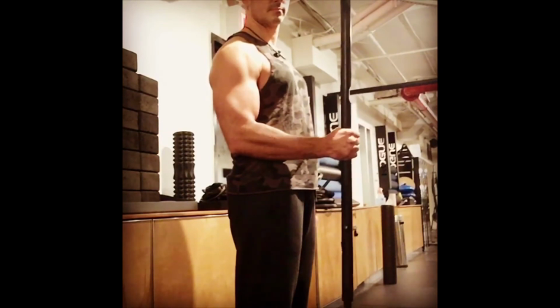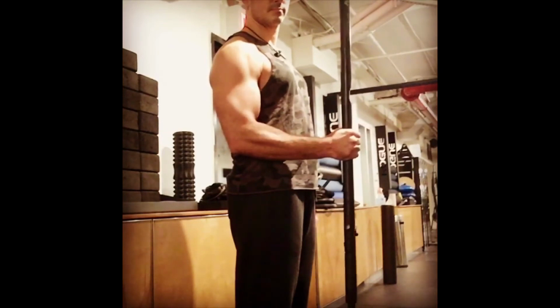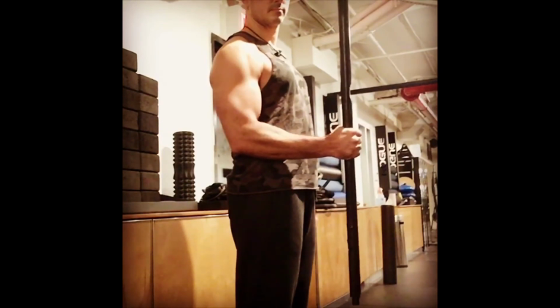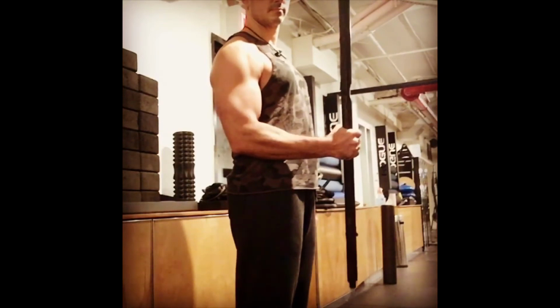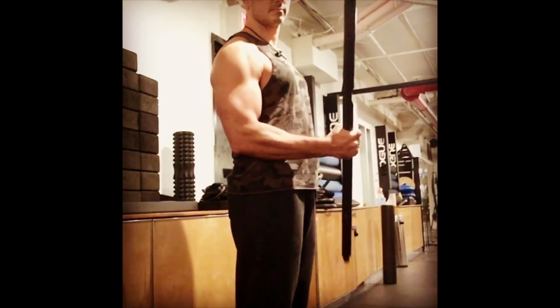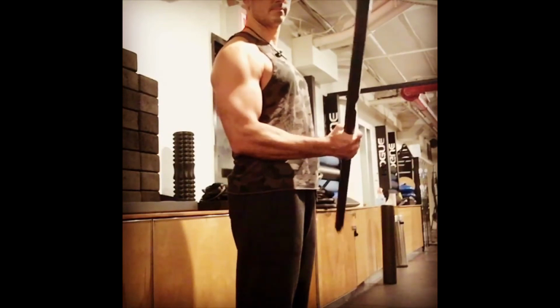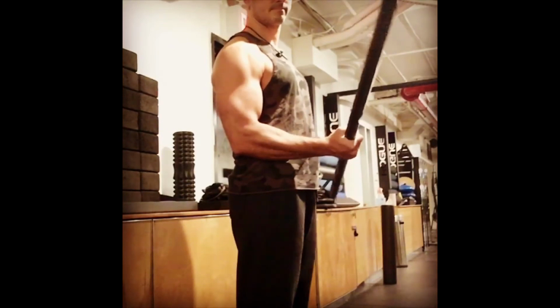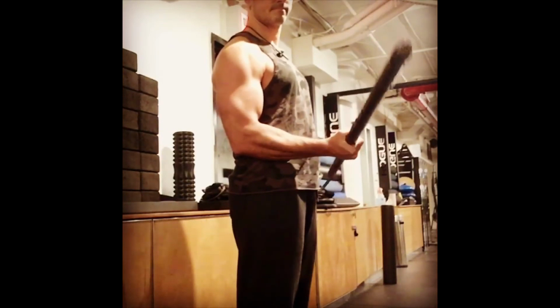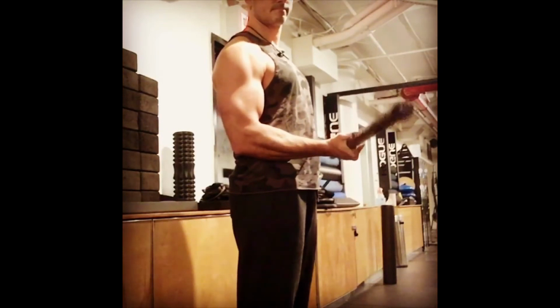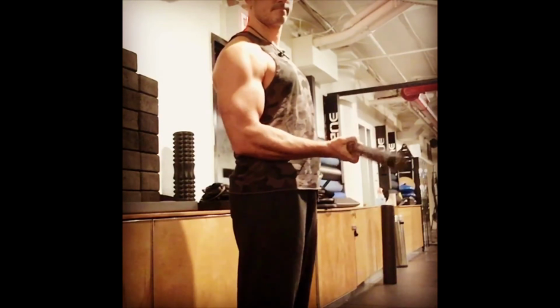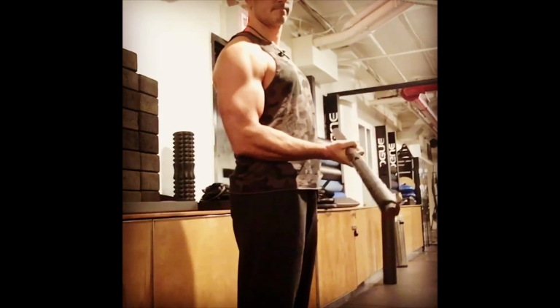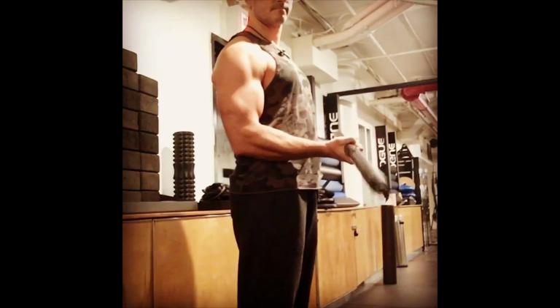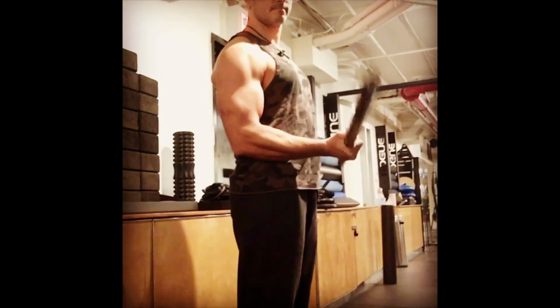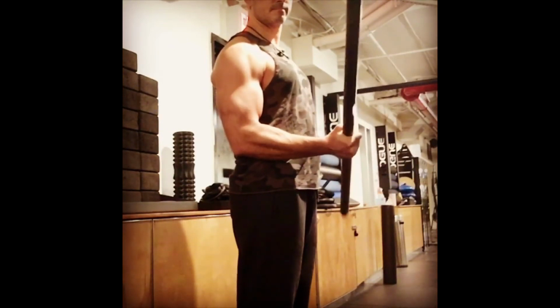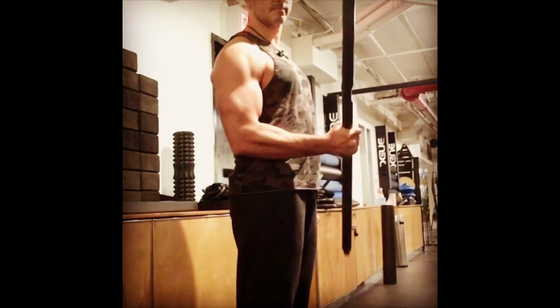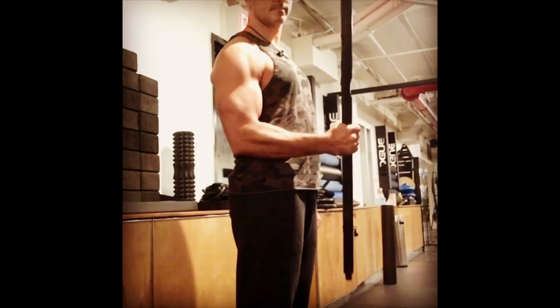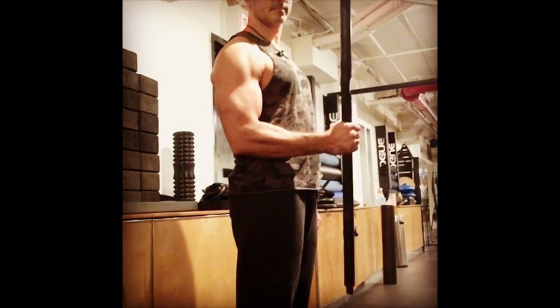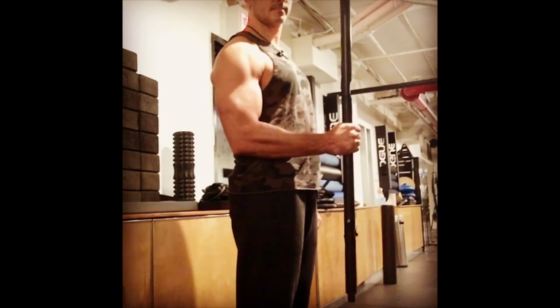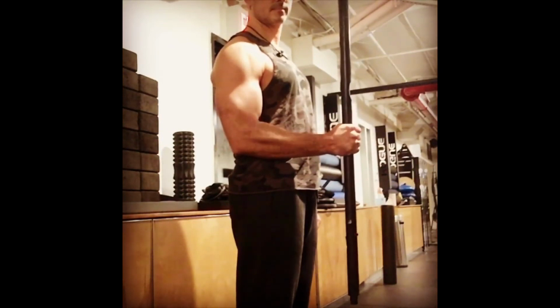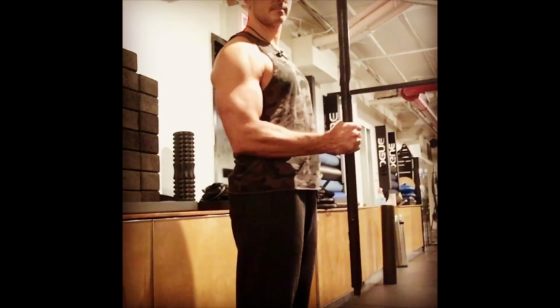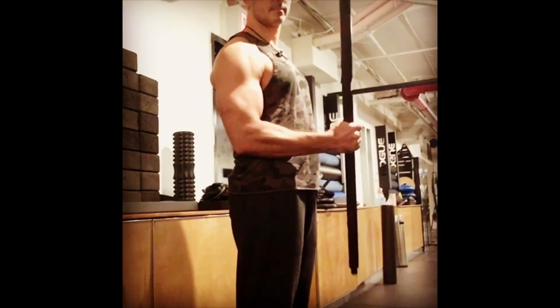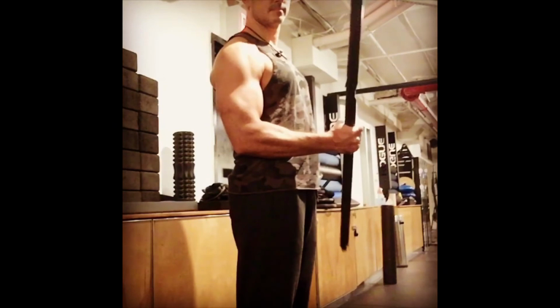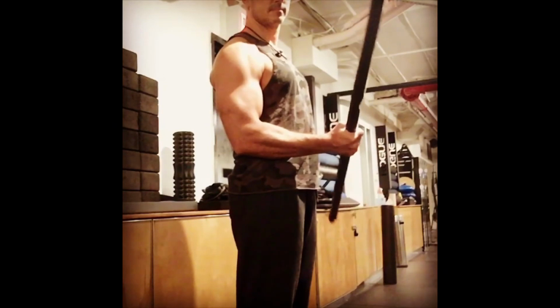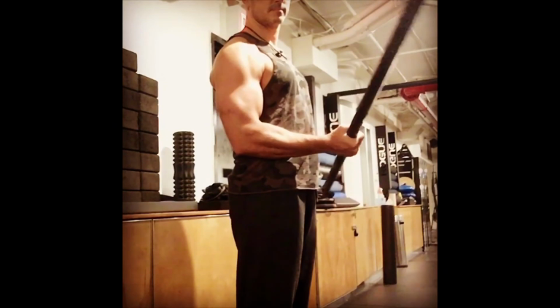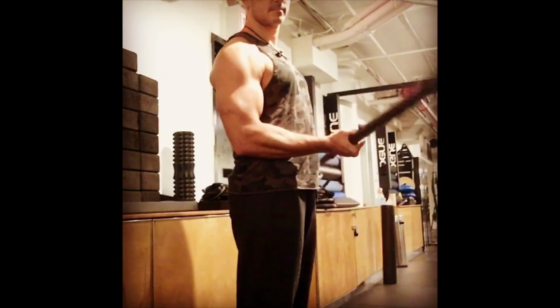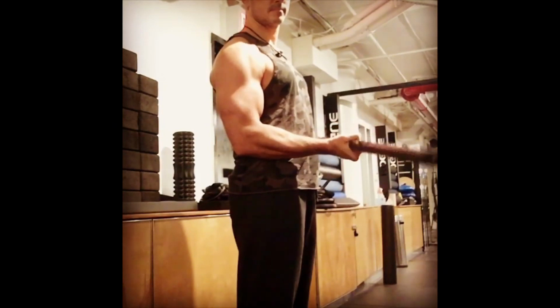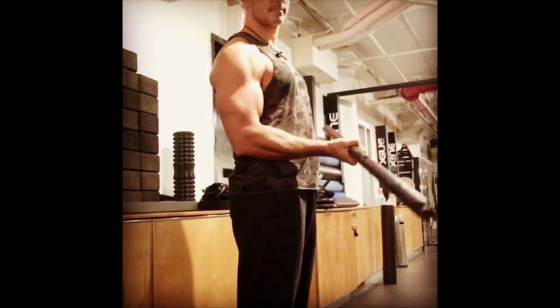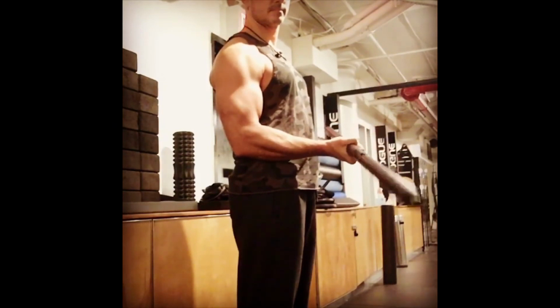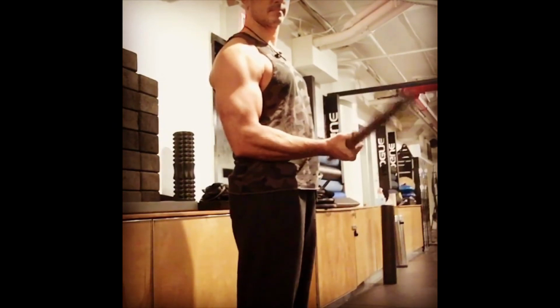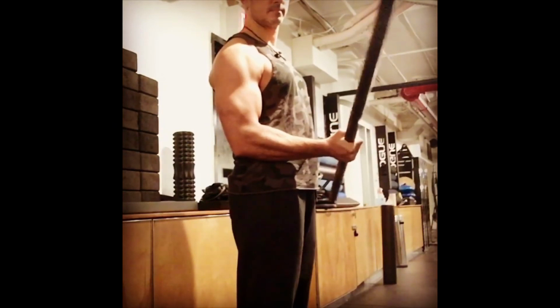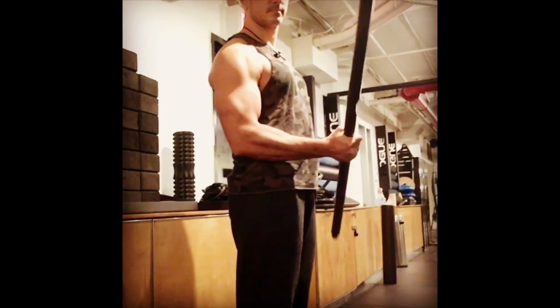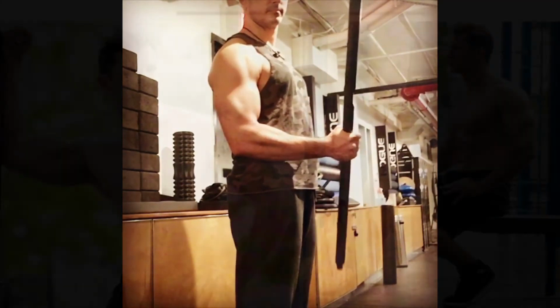Do each side — I do 10-12 reps each side for about 3 sets. Takes a few months, but over time it will get better.